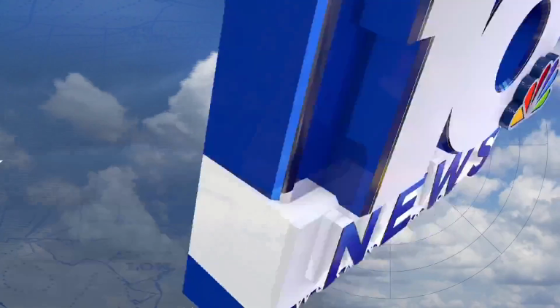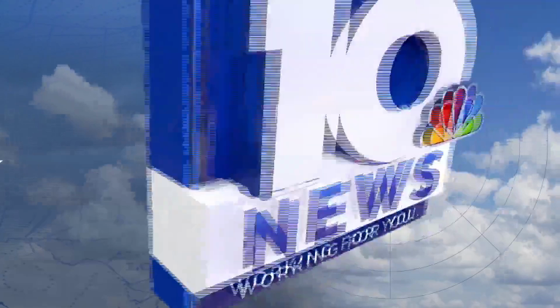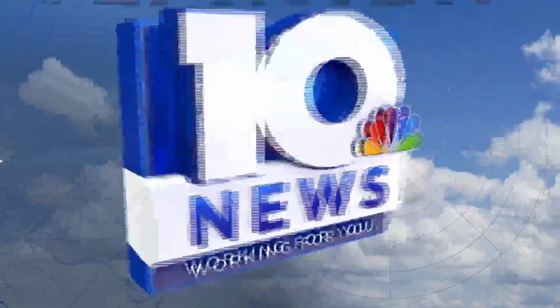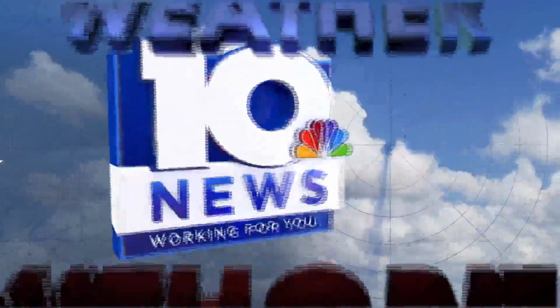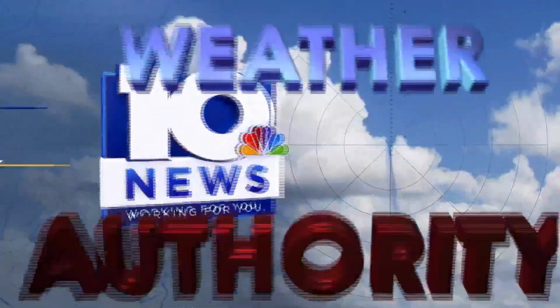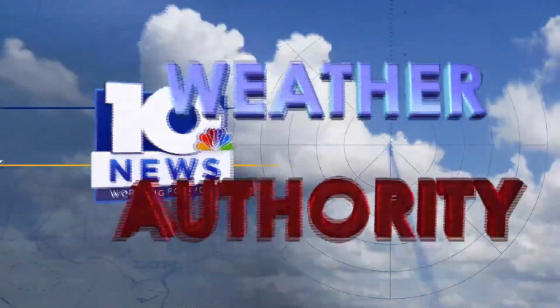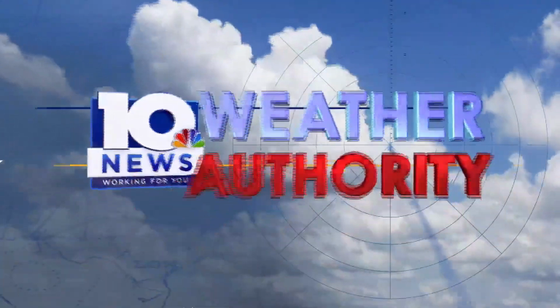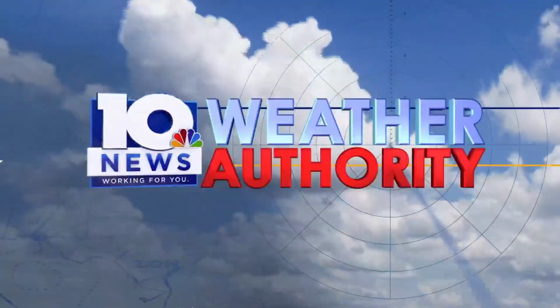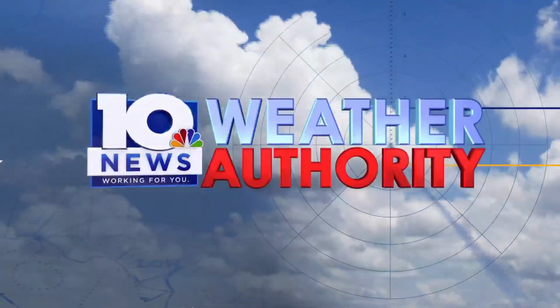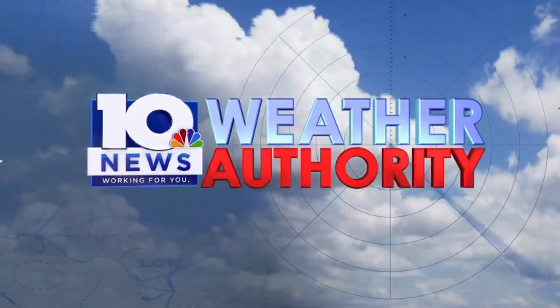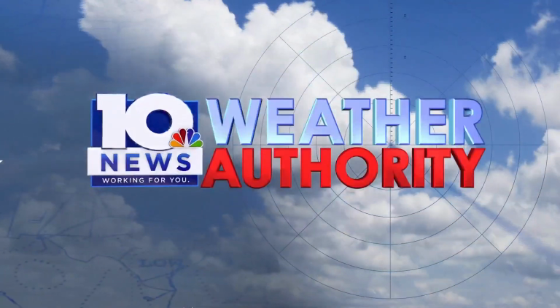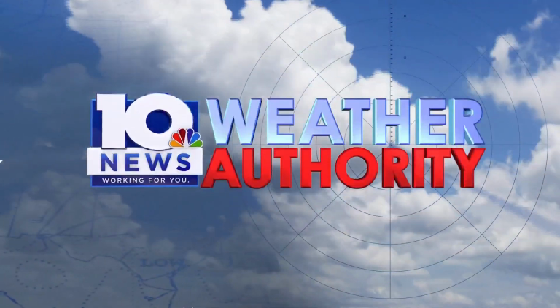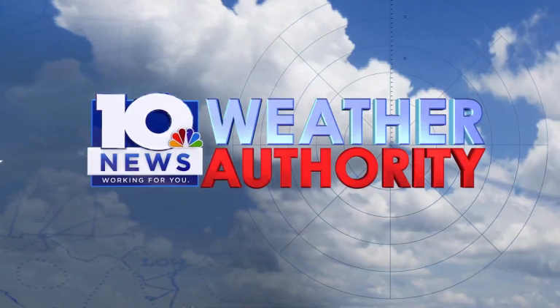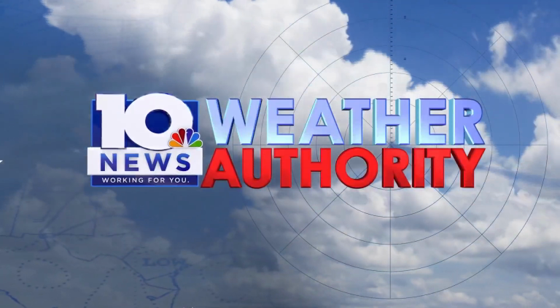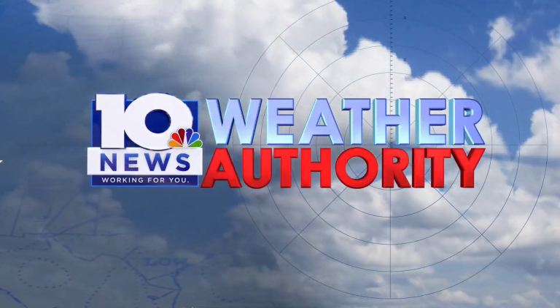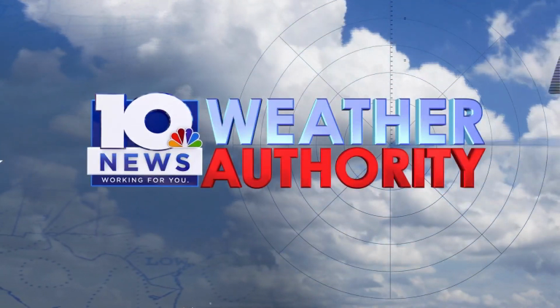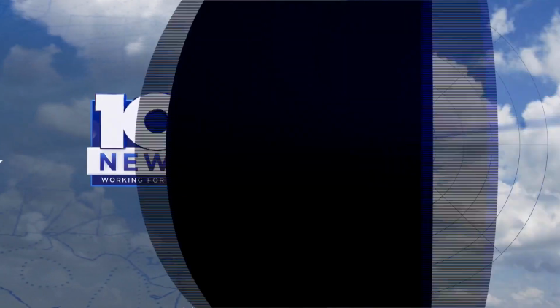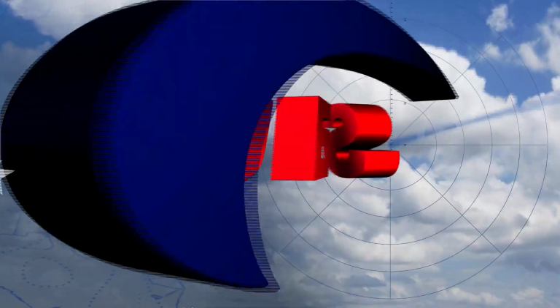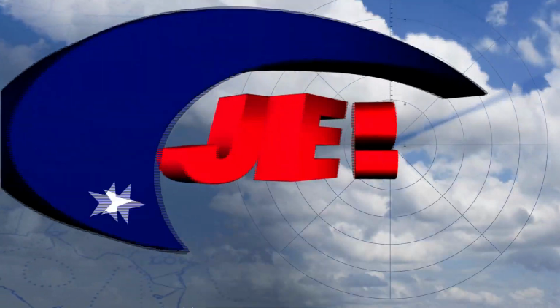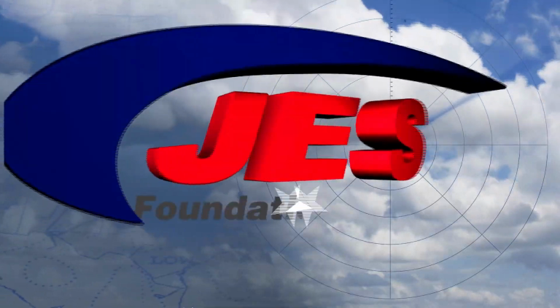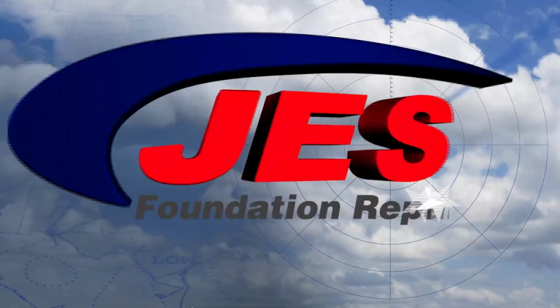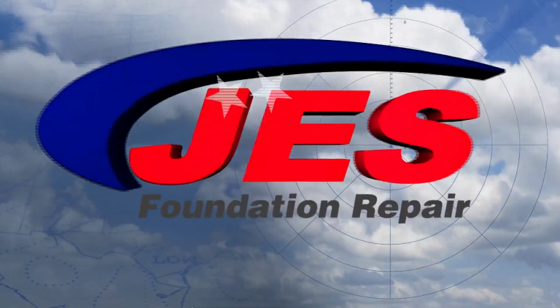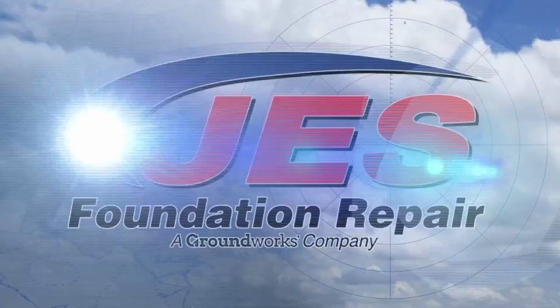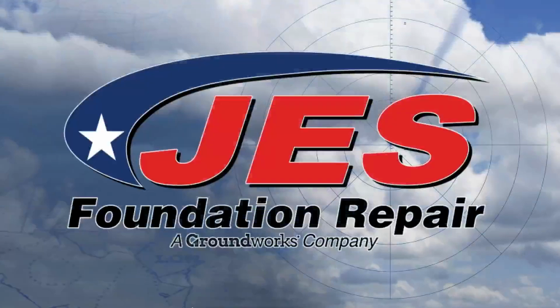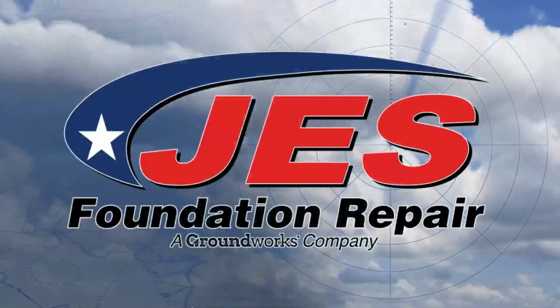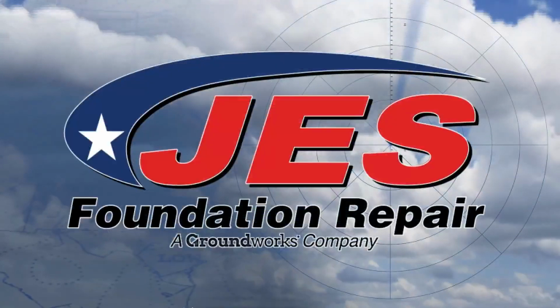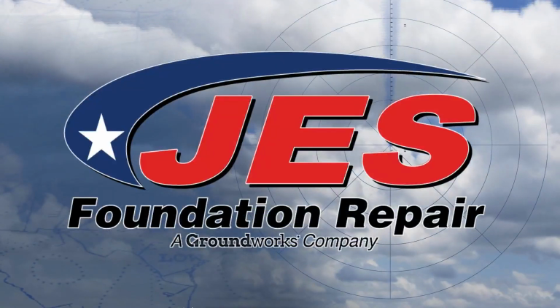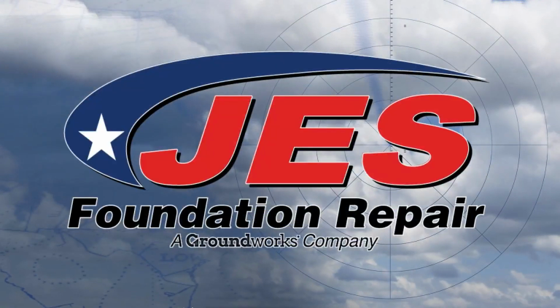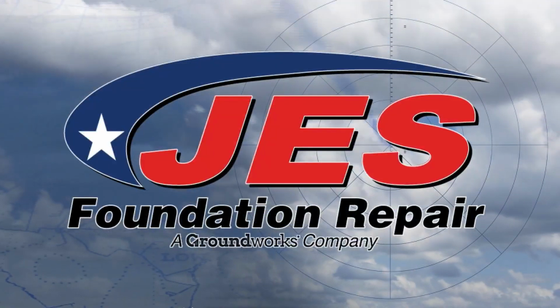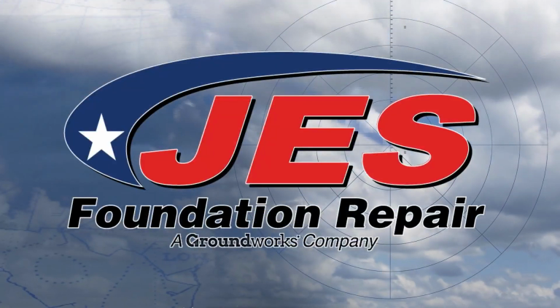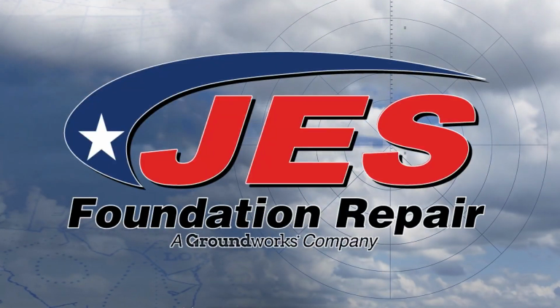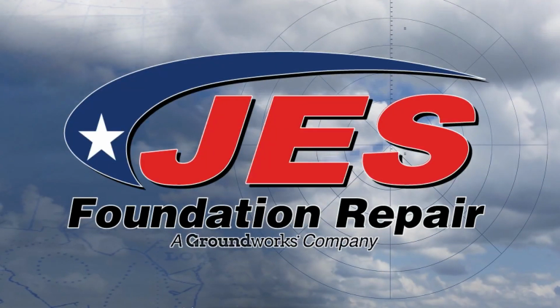The 10 News Weather Authority, always watching and tracking for you from the J.E.S. Weather Center.